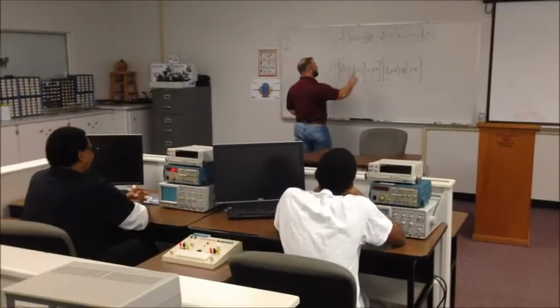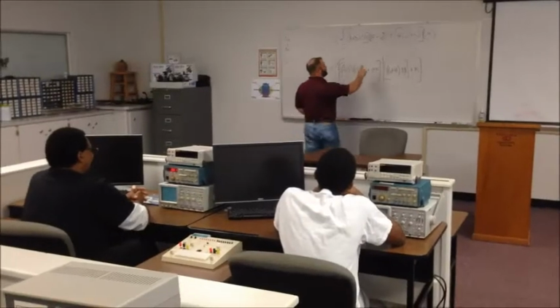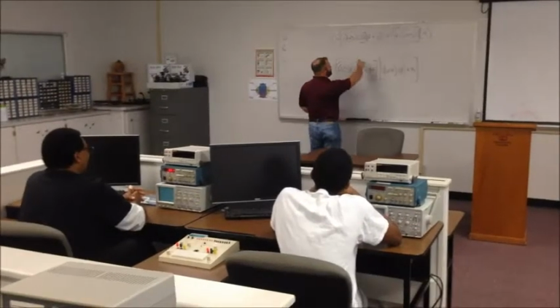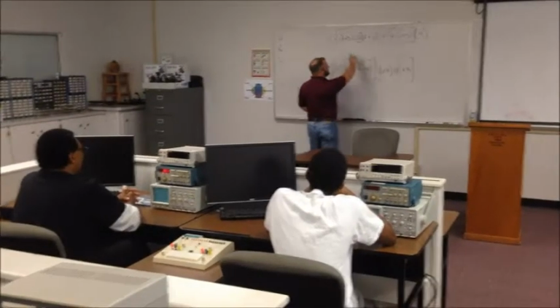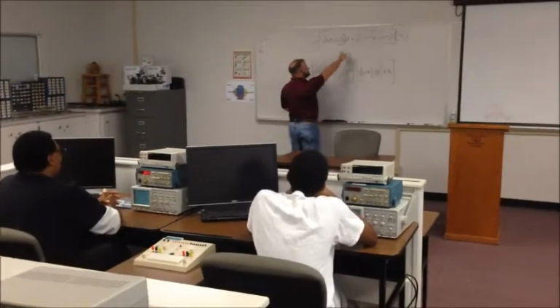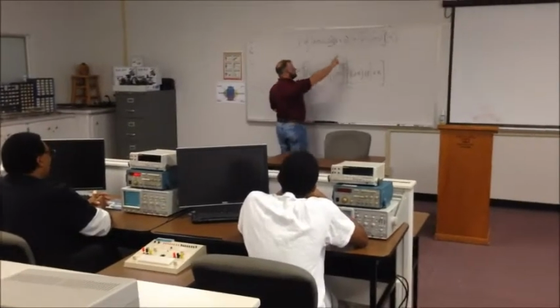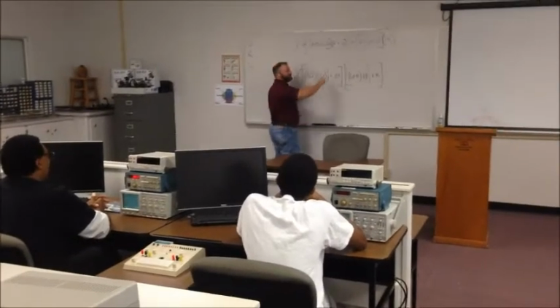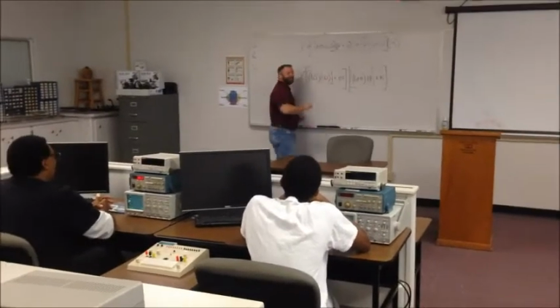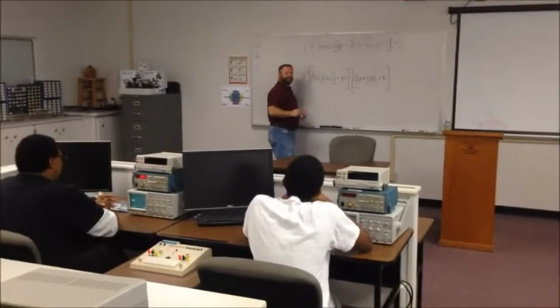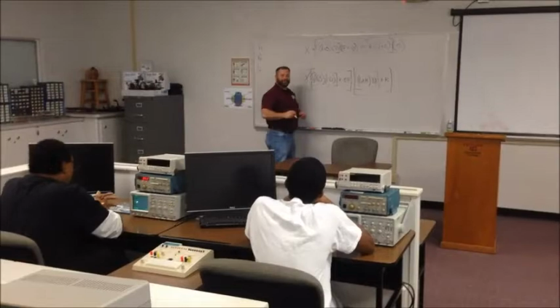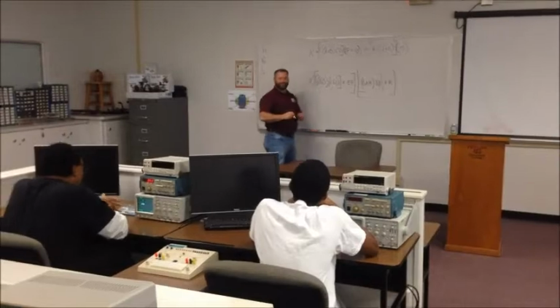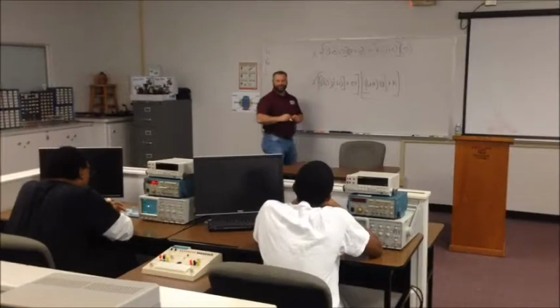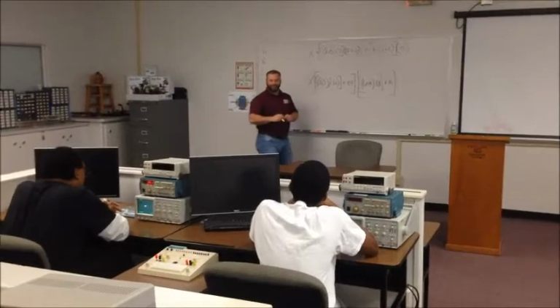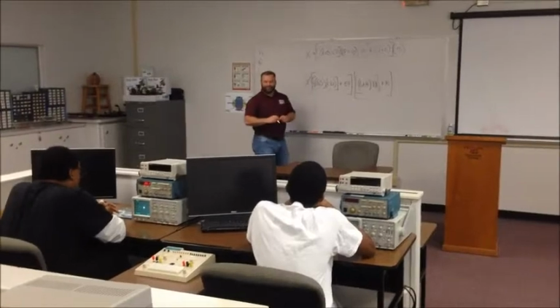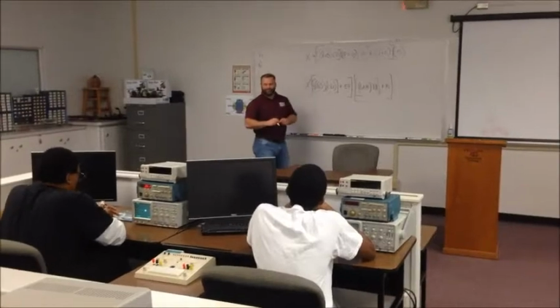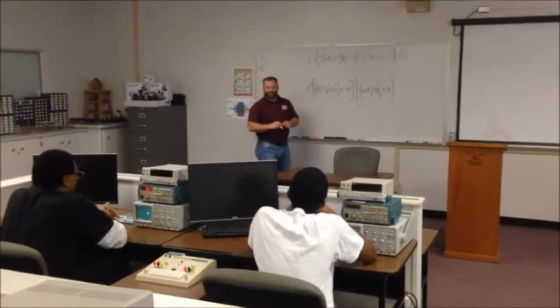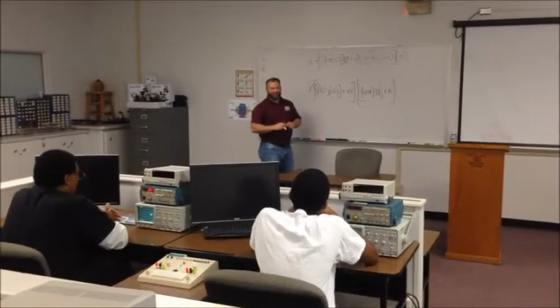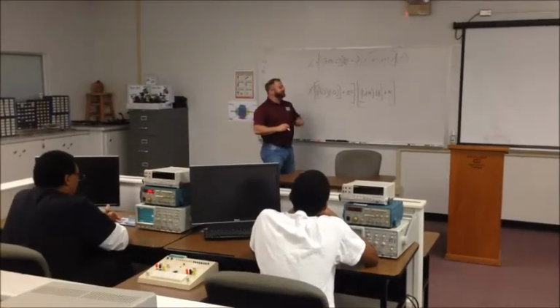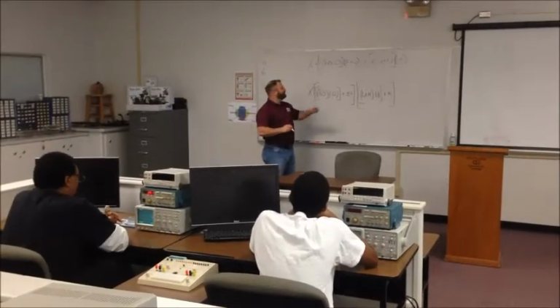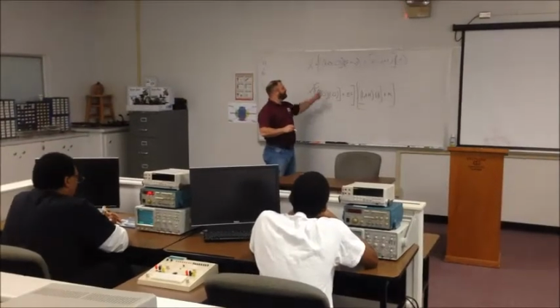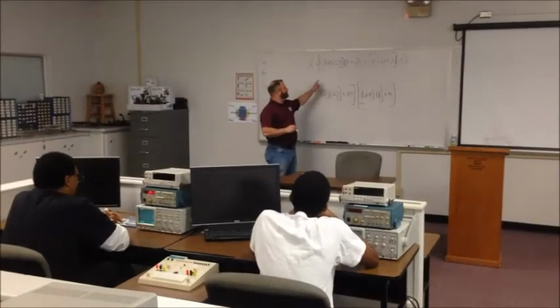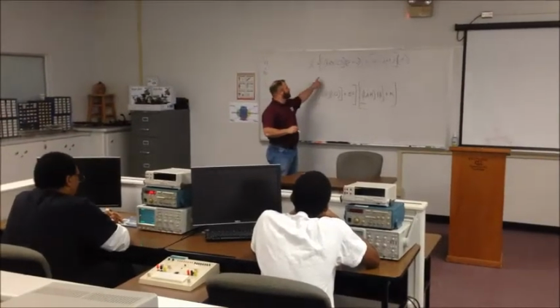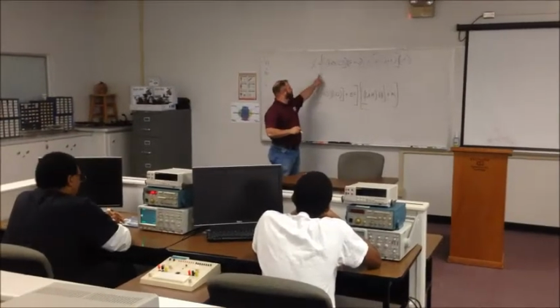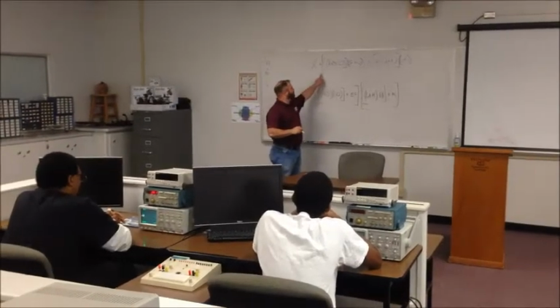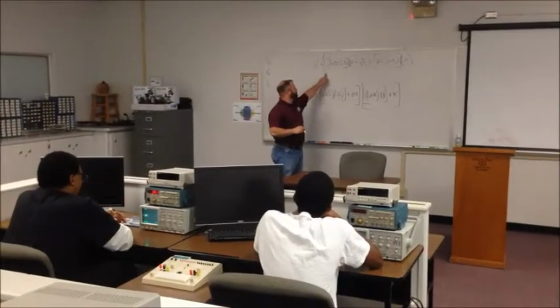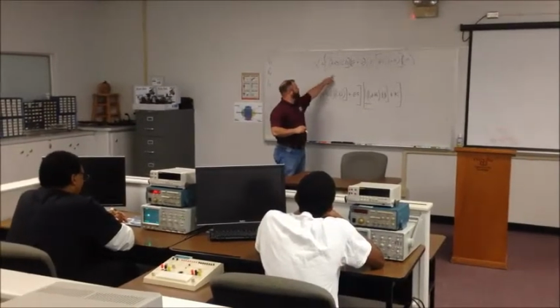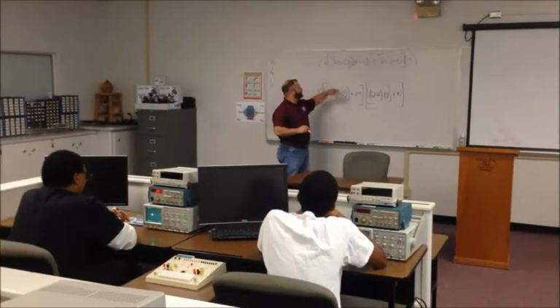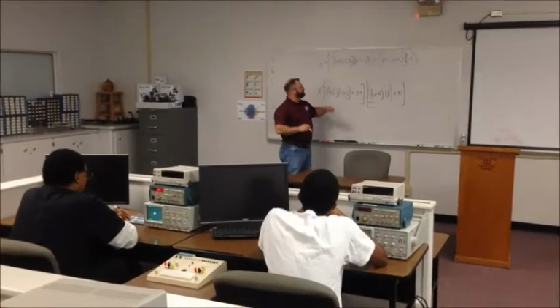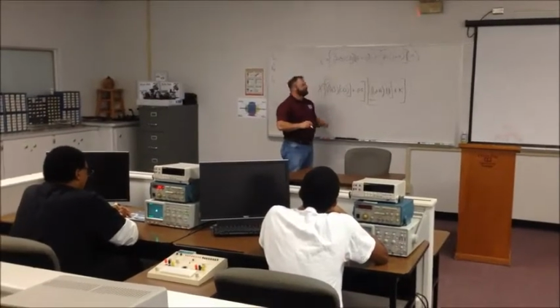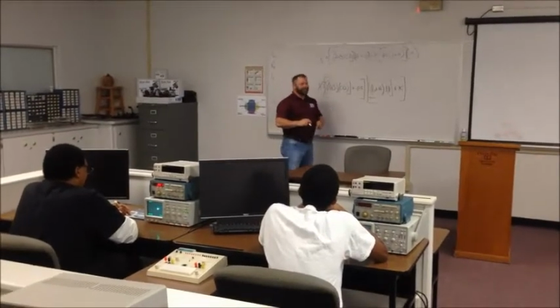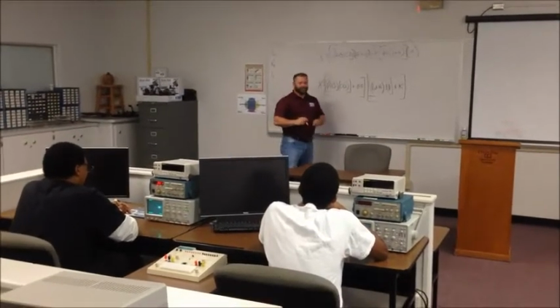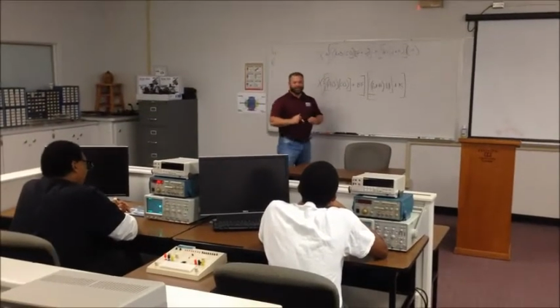Also, lecture is a big part of the curriculum, and students will study the theory of electronics and its history.